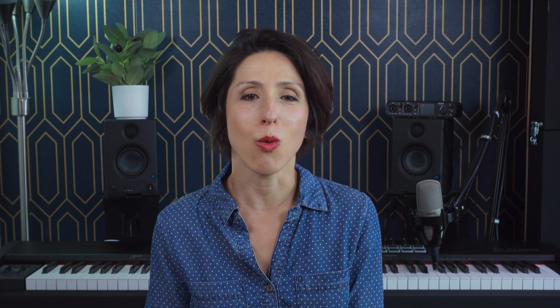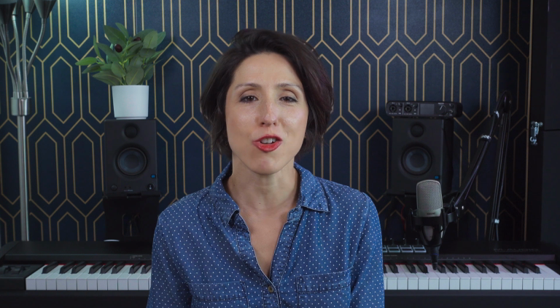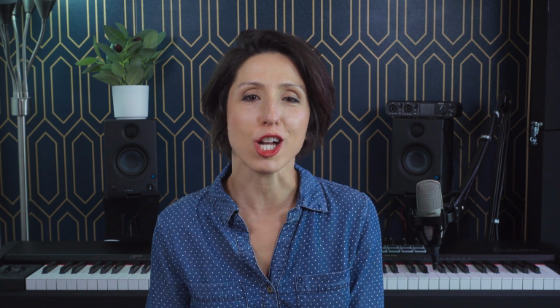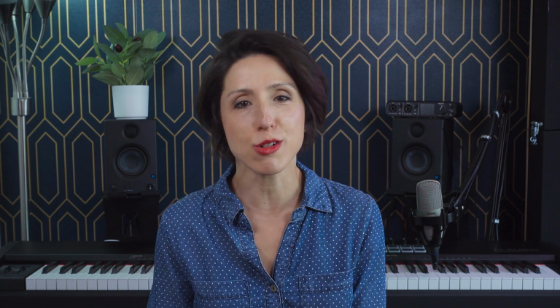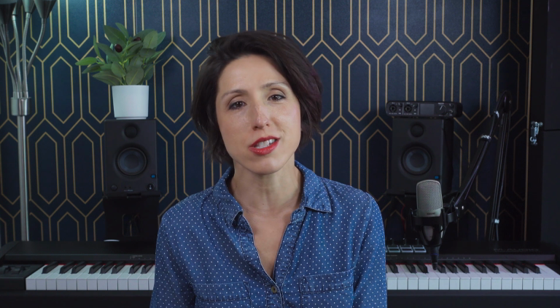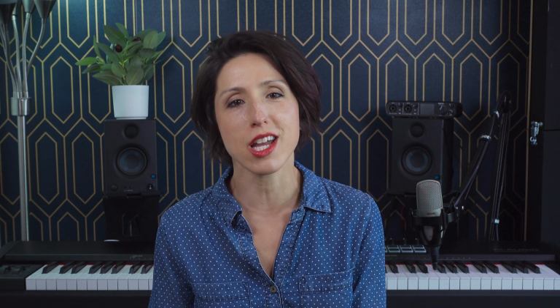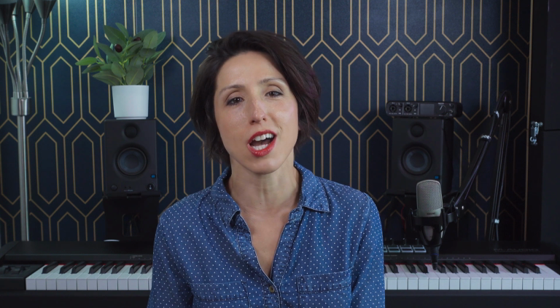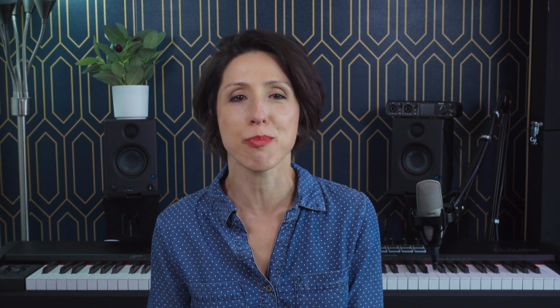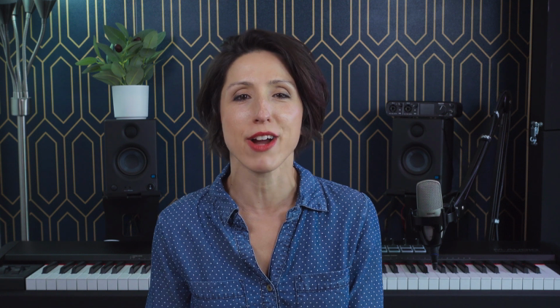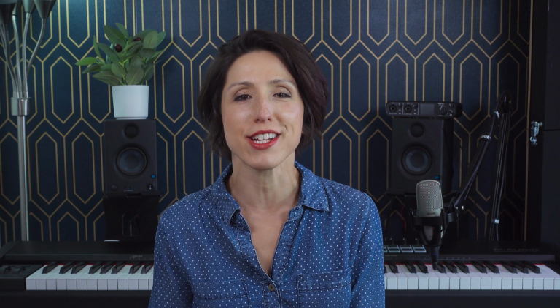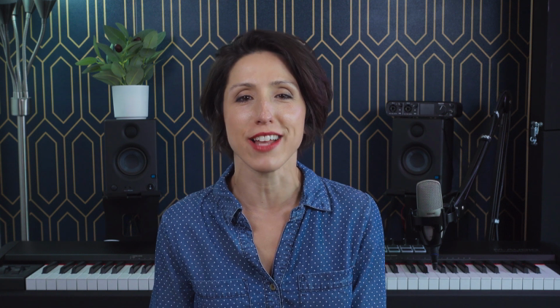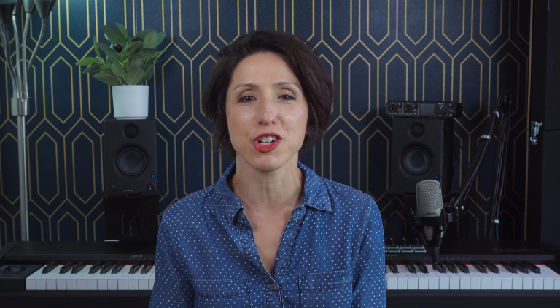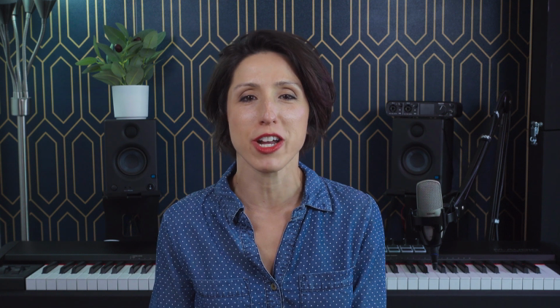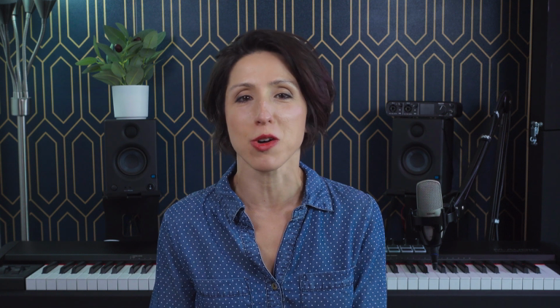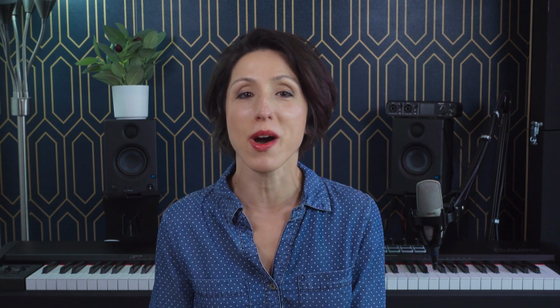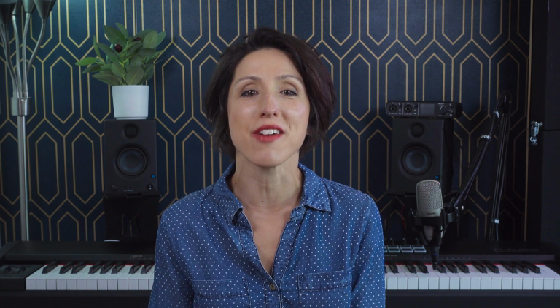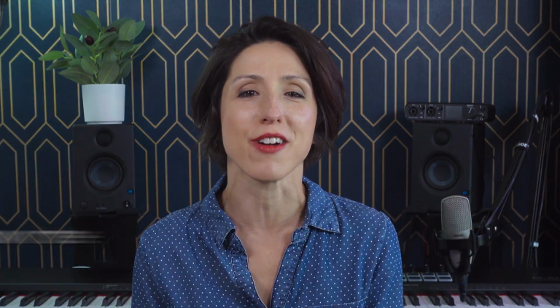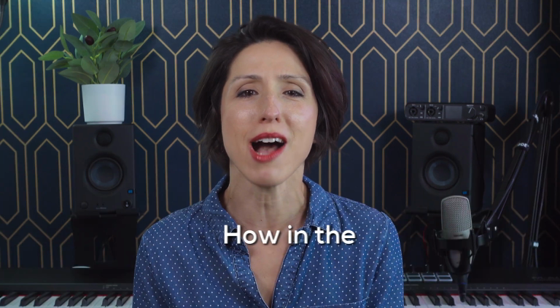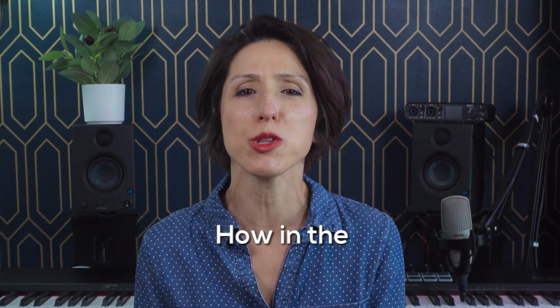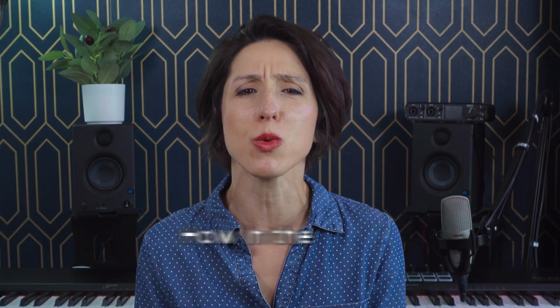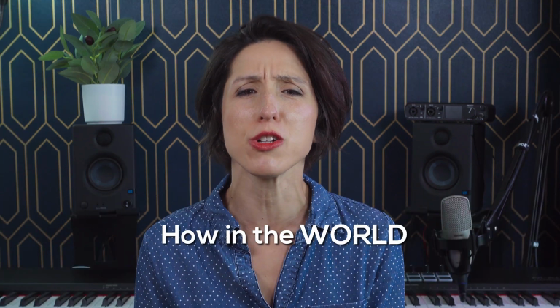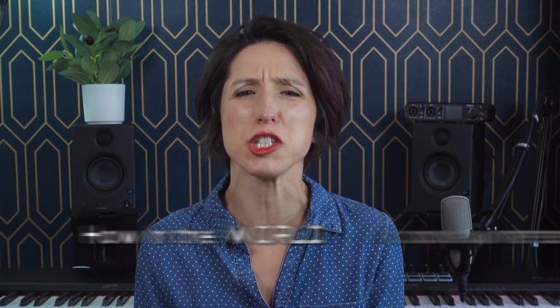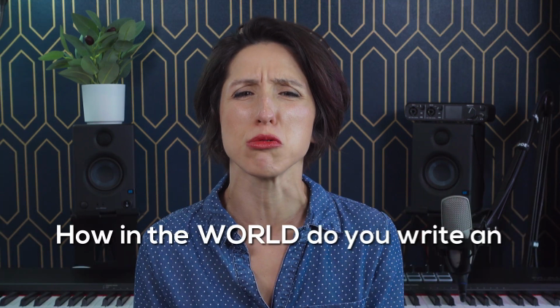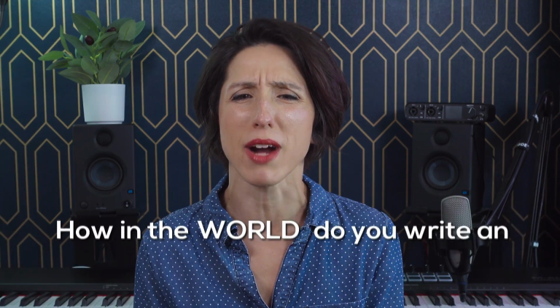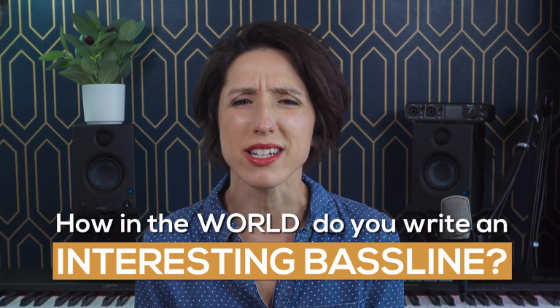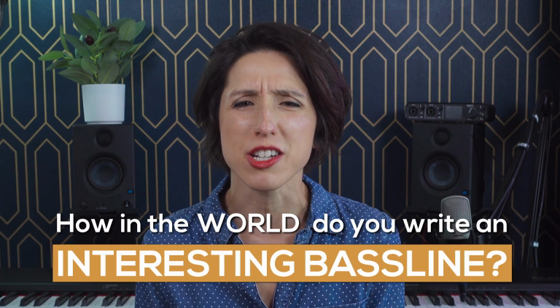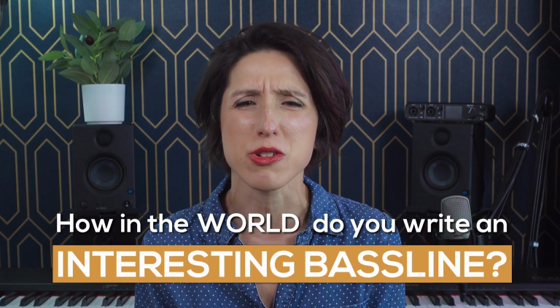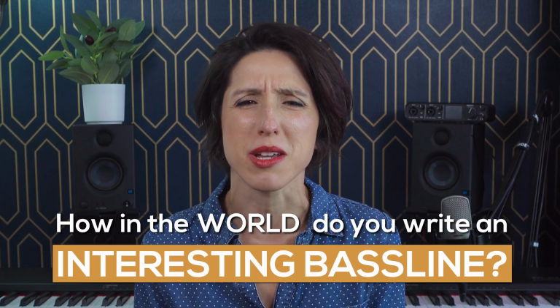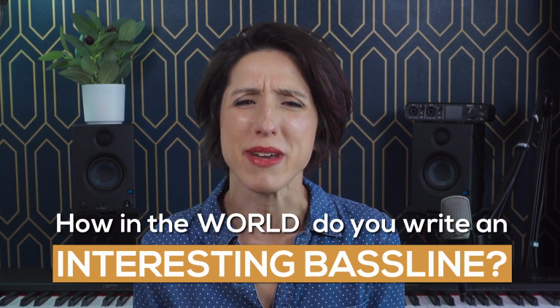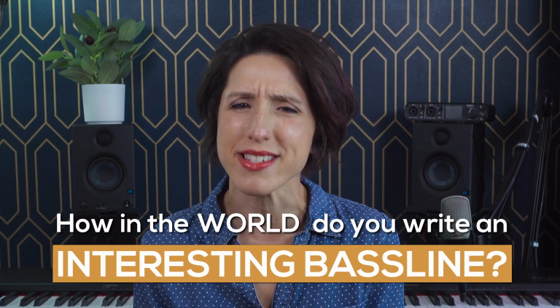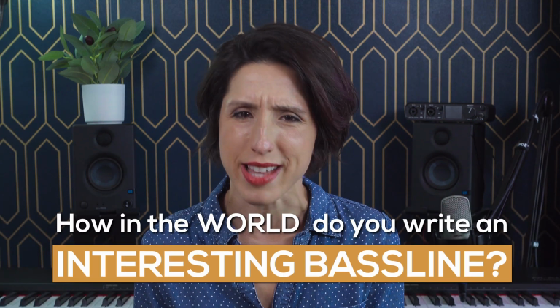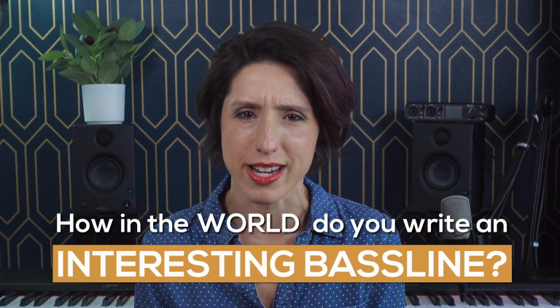Whether acoustic, upright, electric, or whatever — how in the world do you write an interesting bass line?